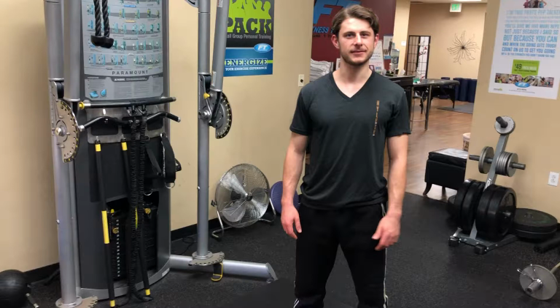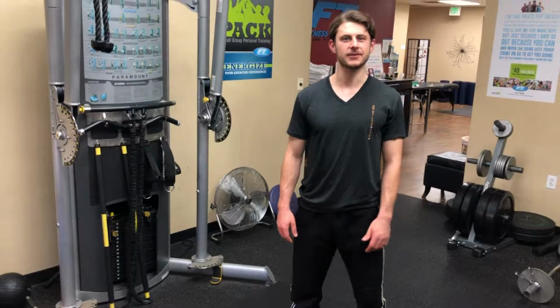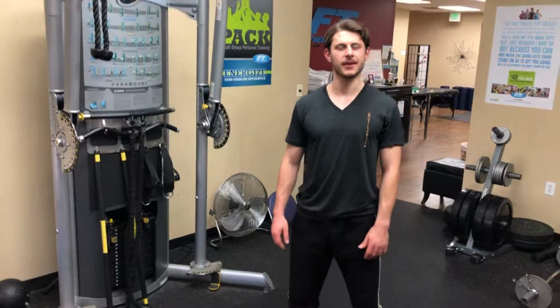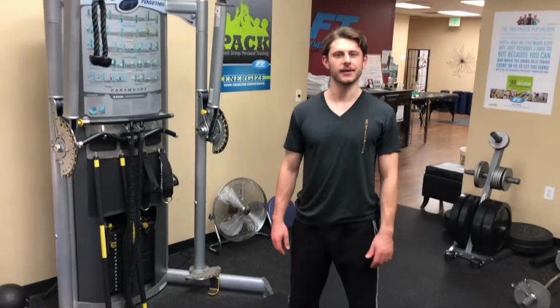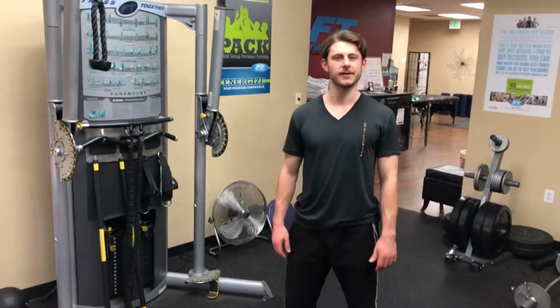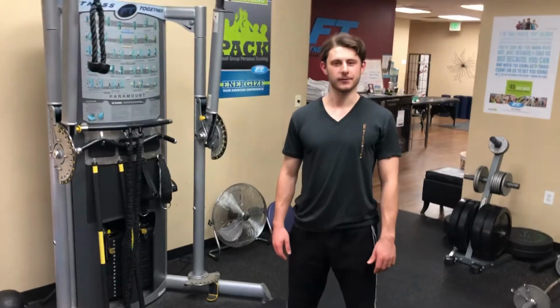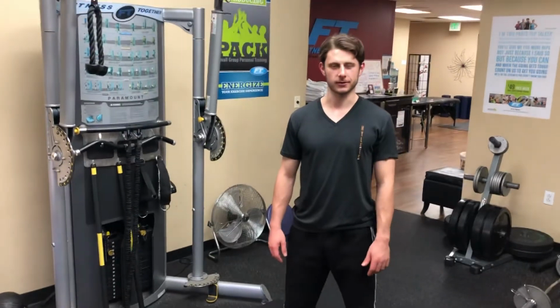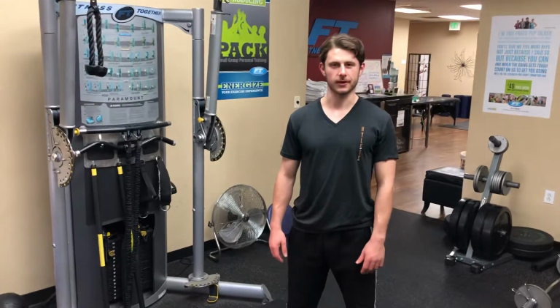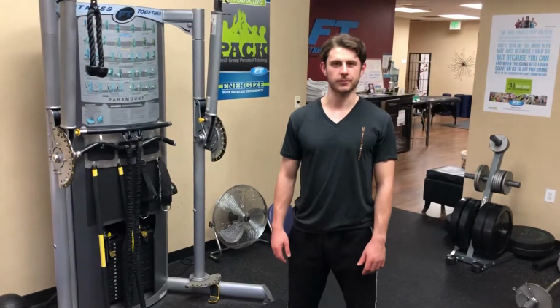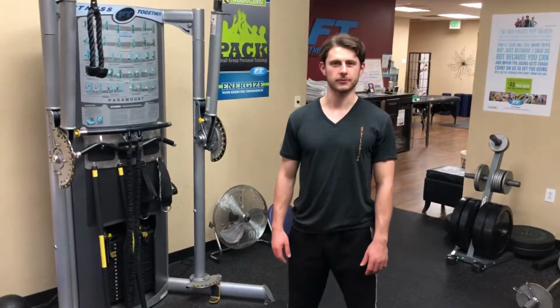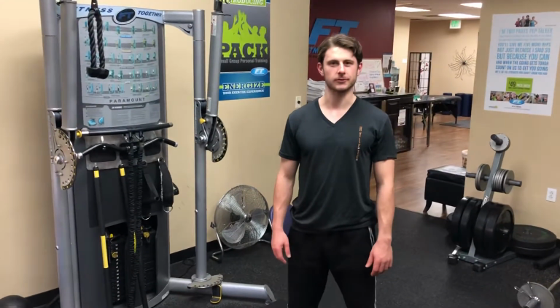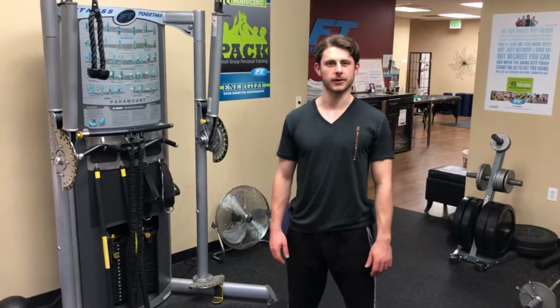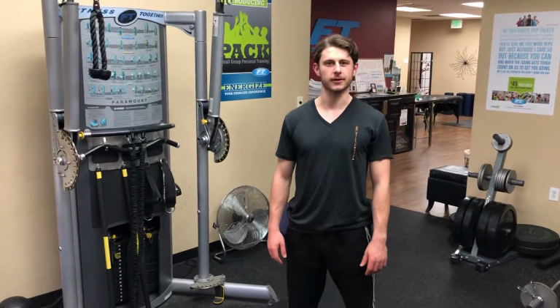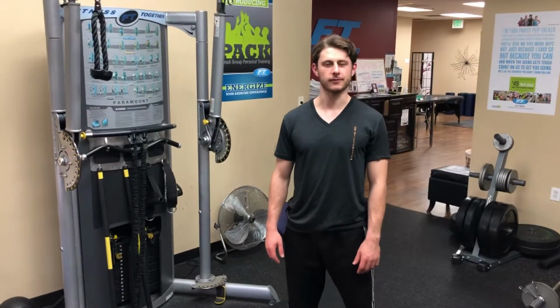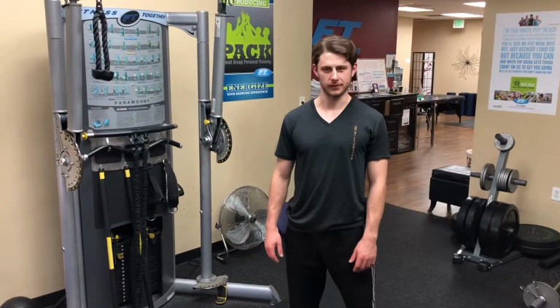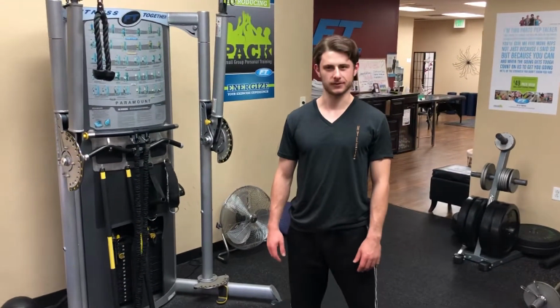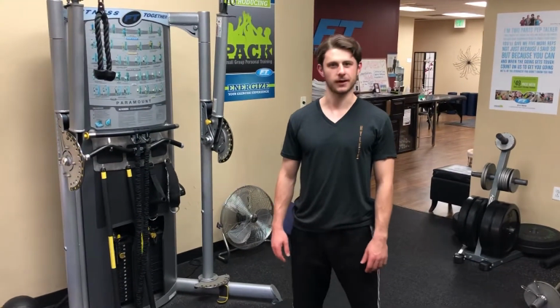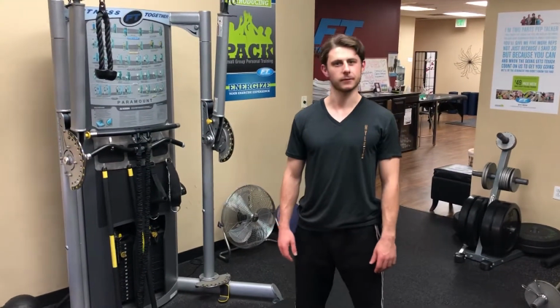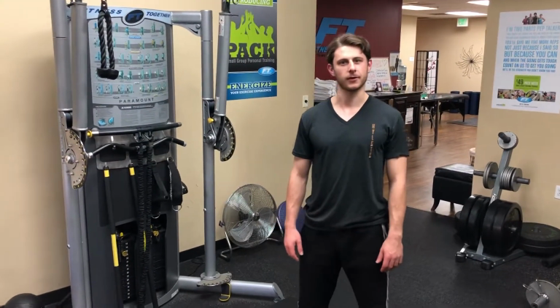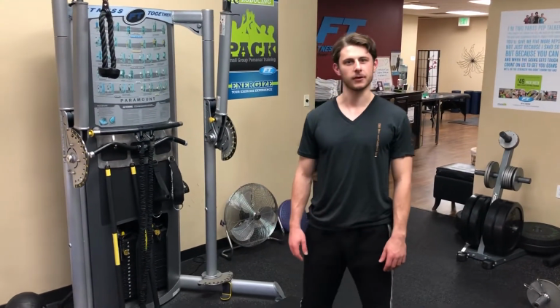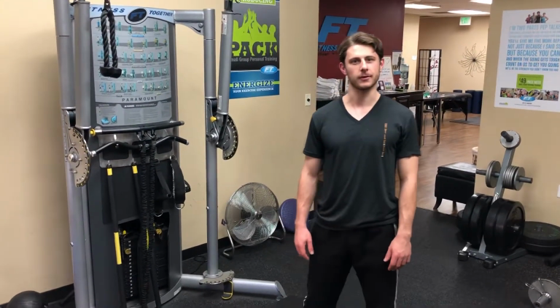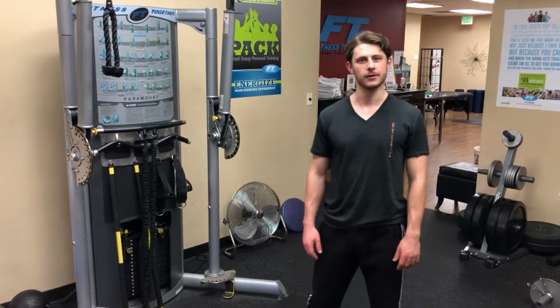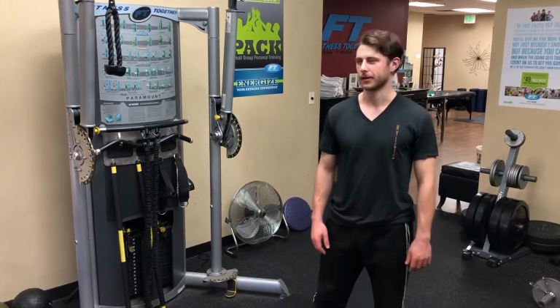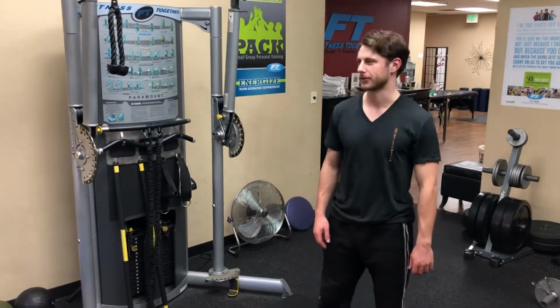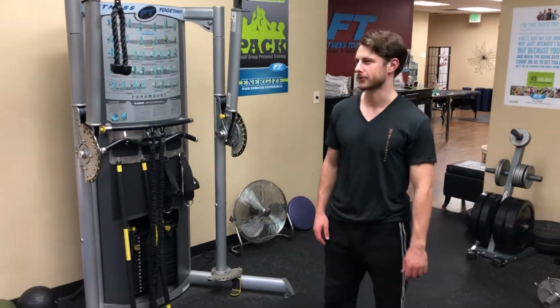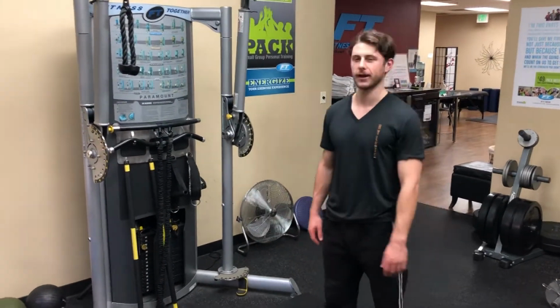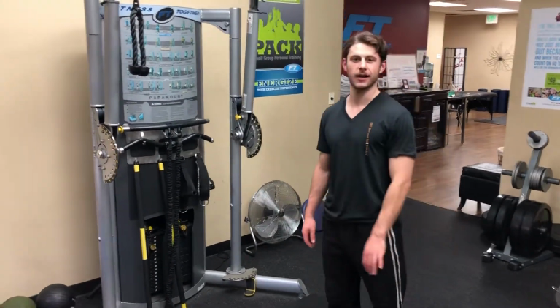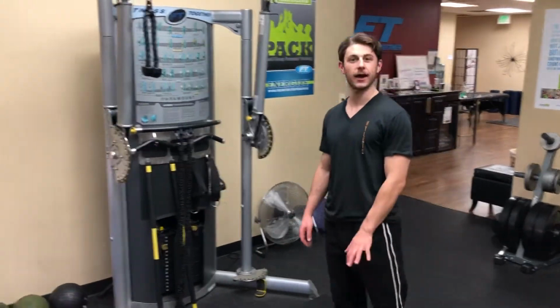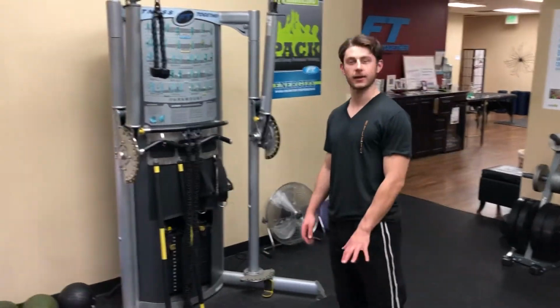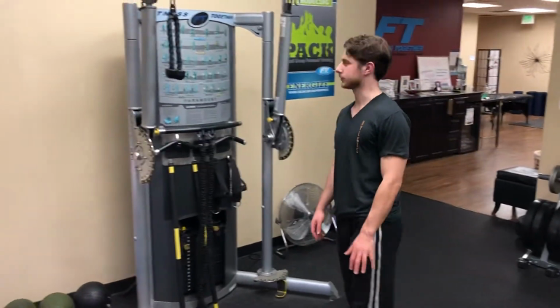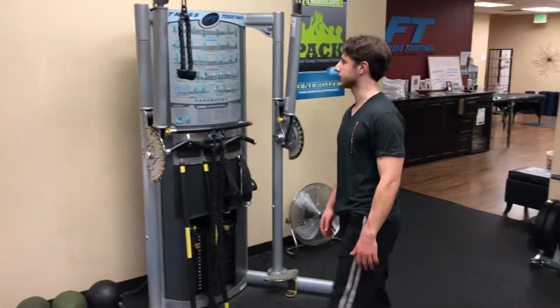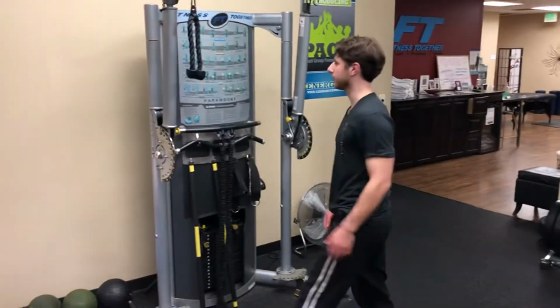TJ here, certified personal trainer at Fitness Together Point Loma. I'm going to show you guys a high to low chop.